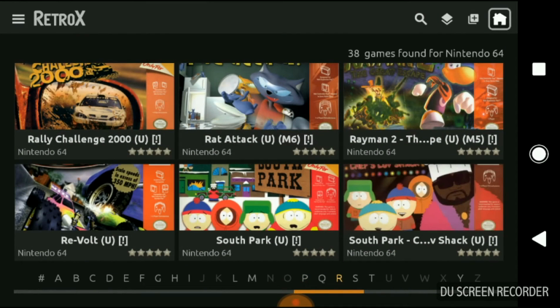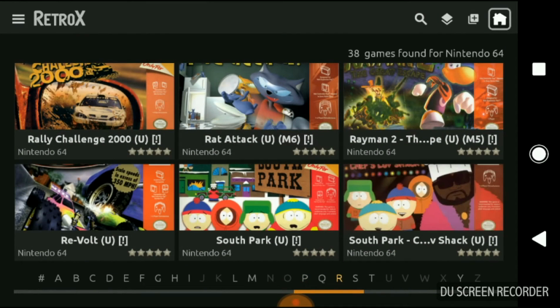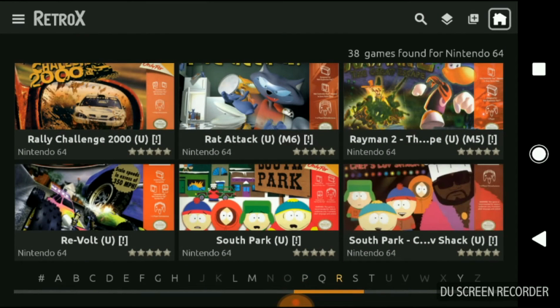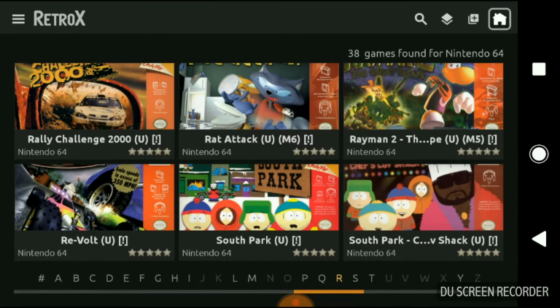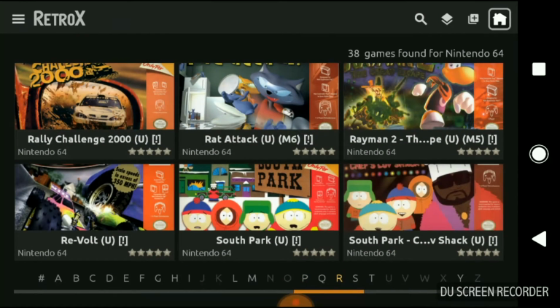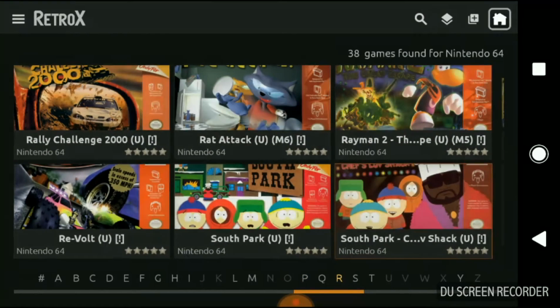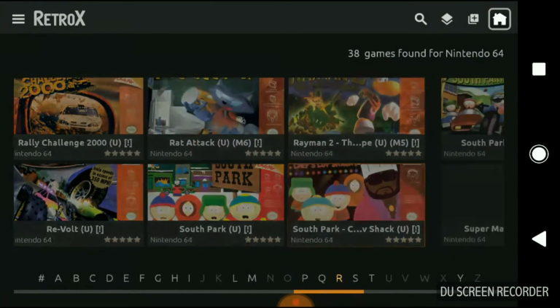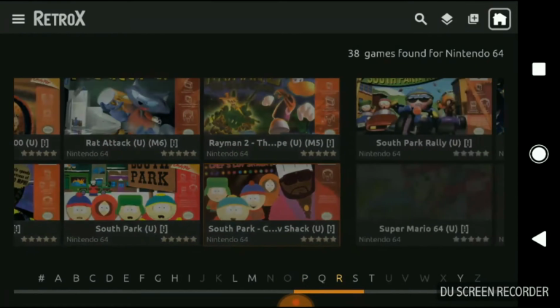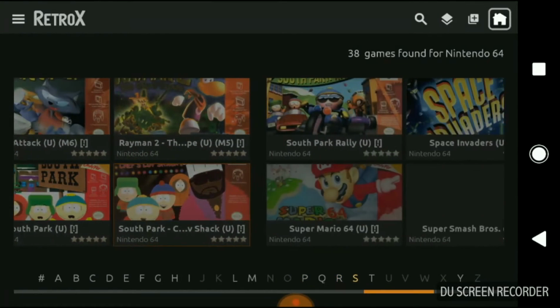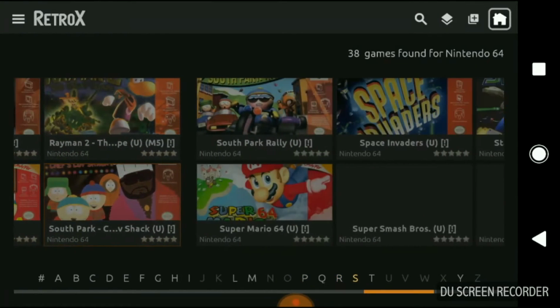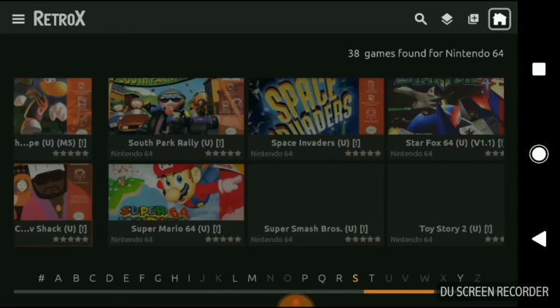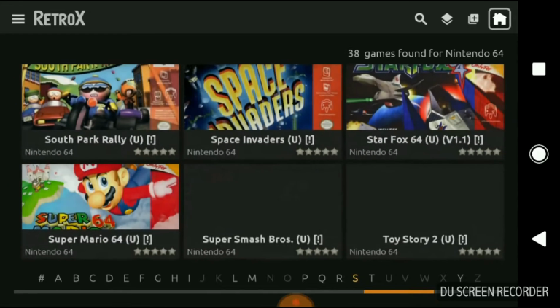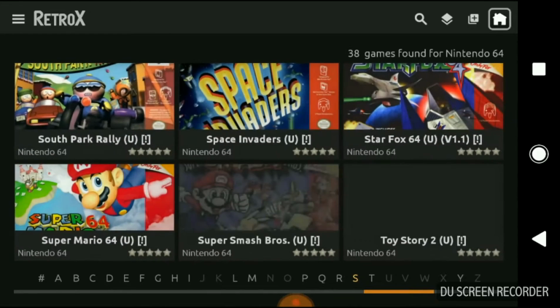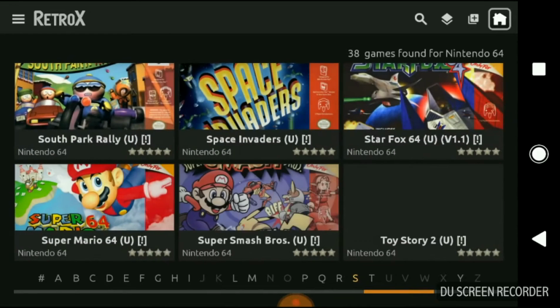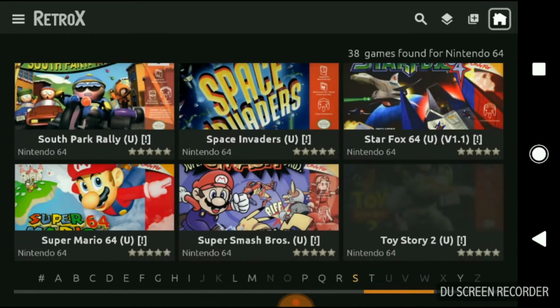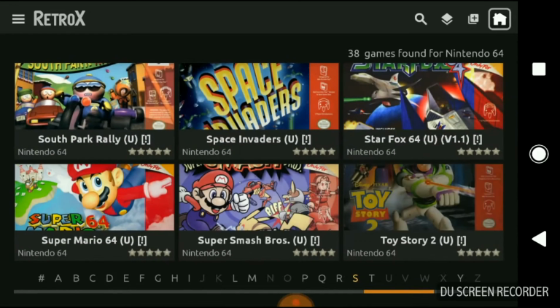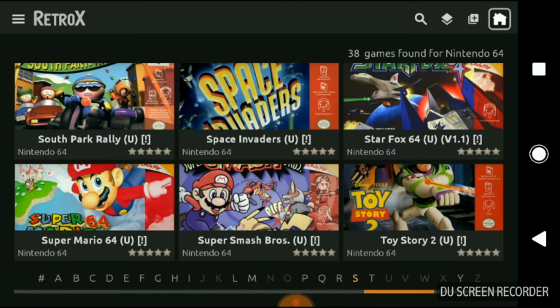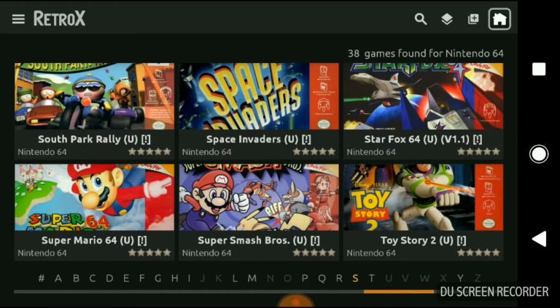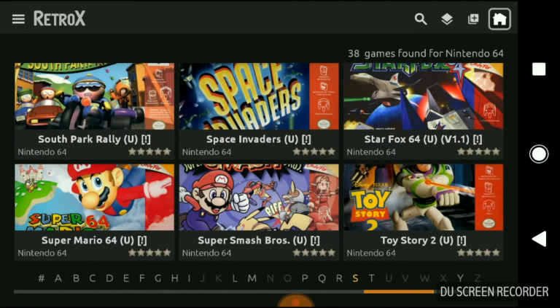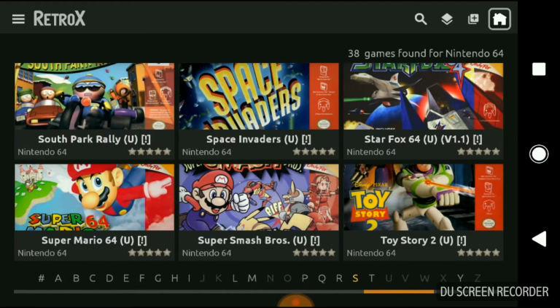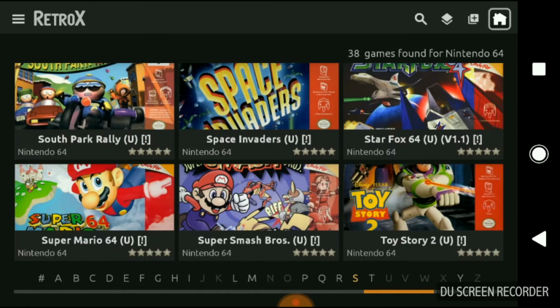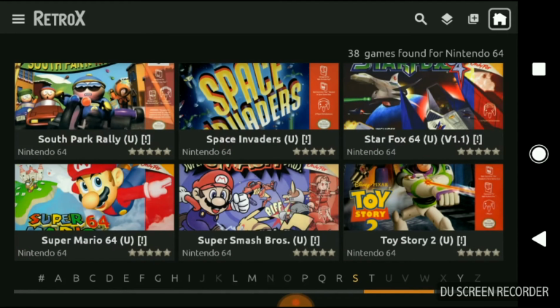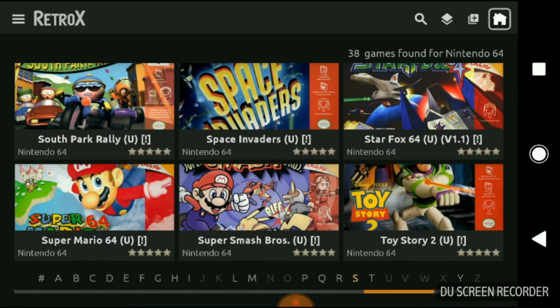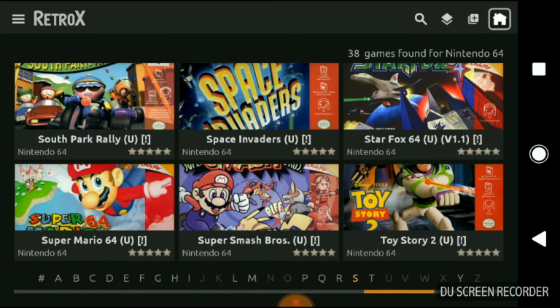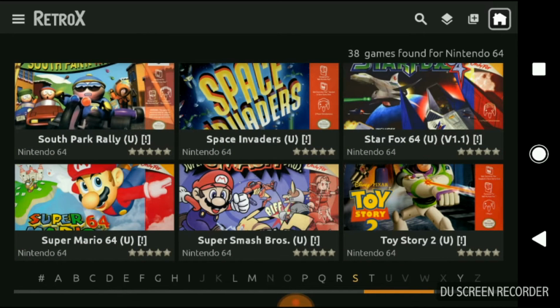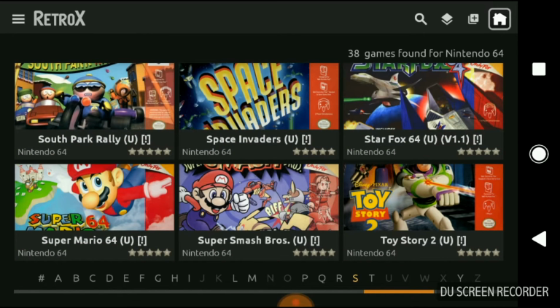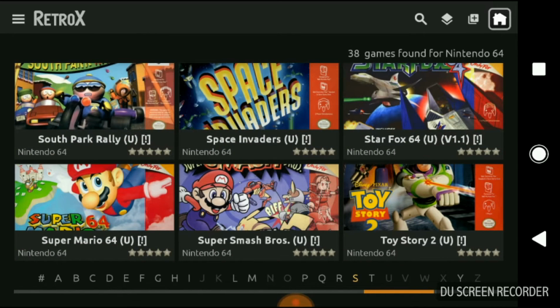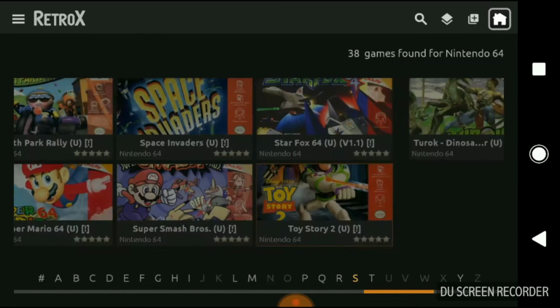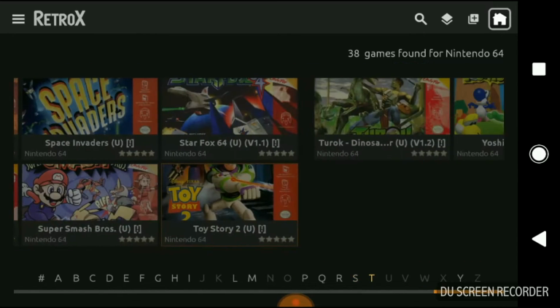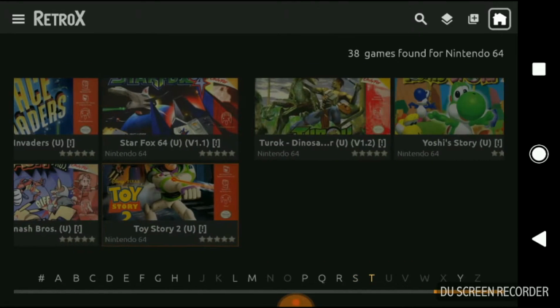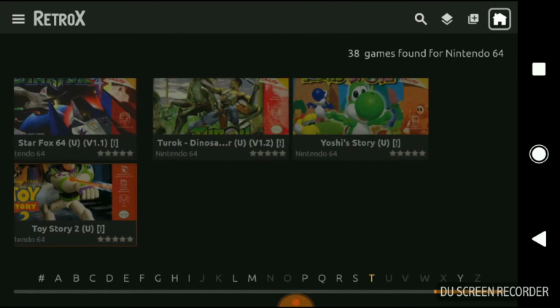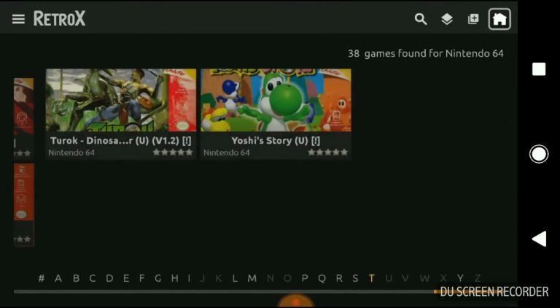As long as the ROMs have the right names, it will also get the picture art for them automatically.